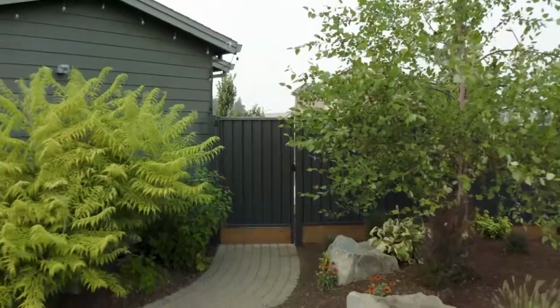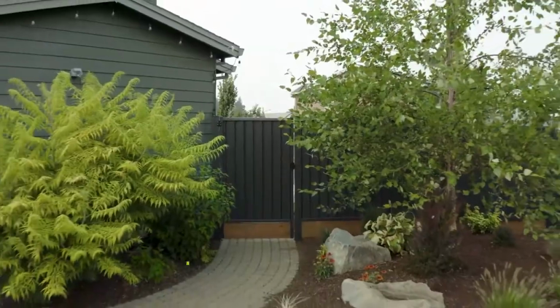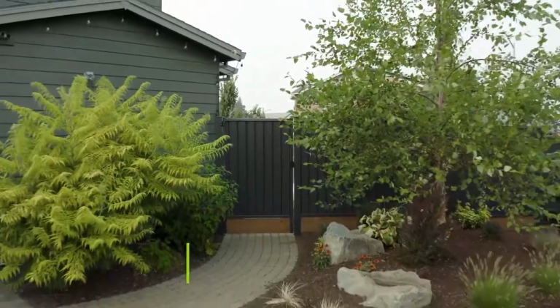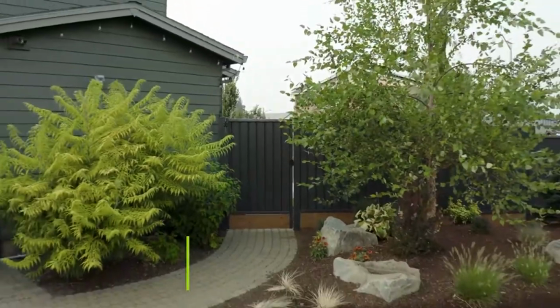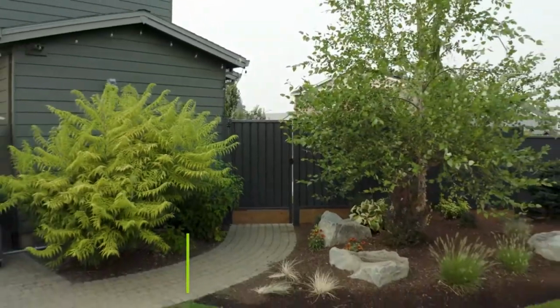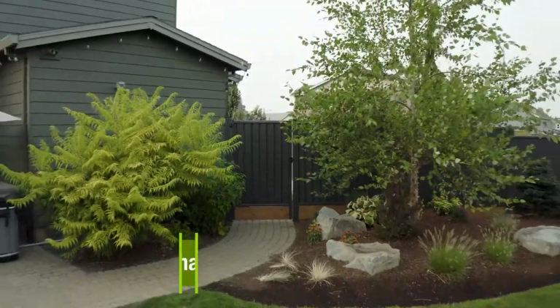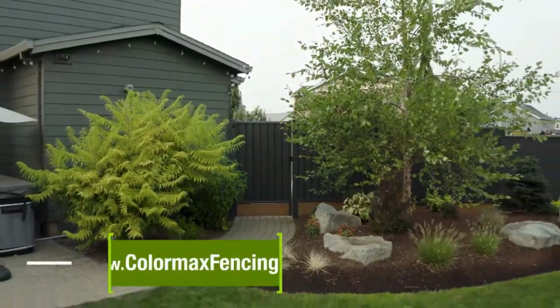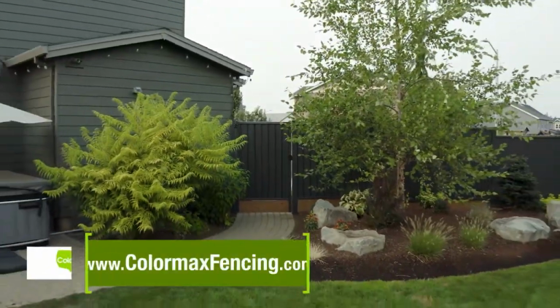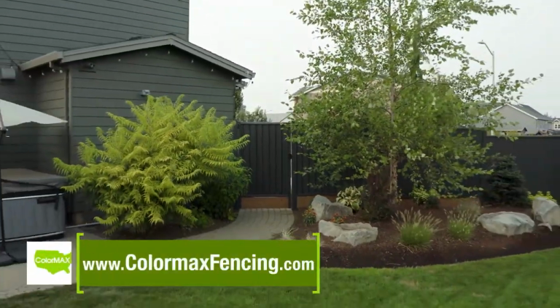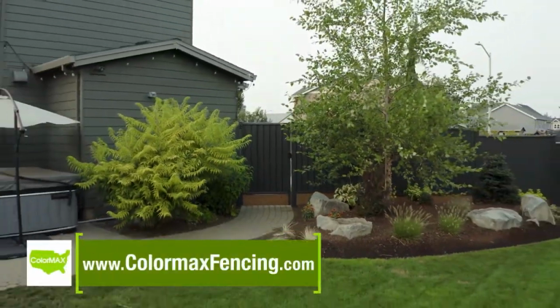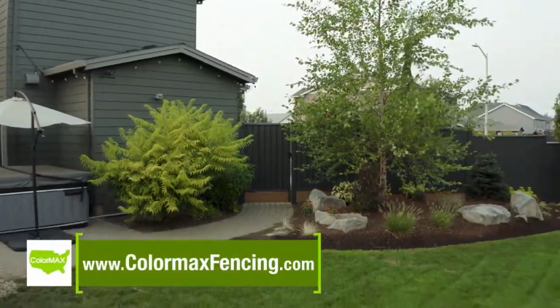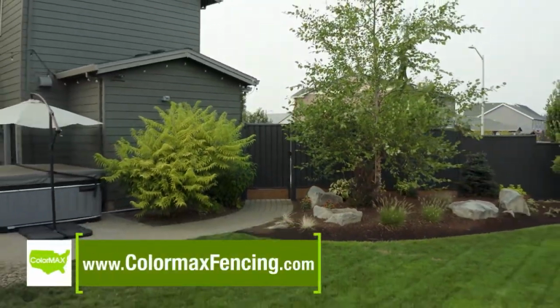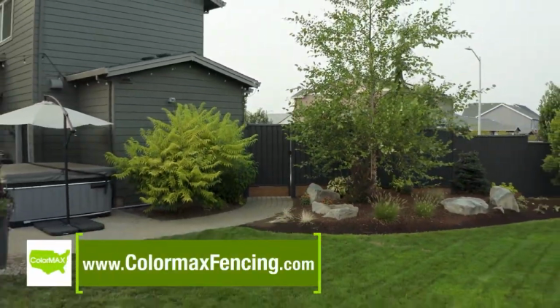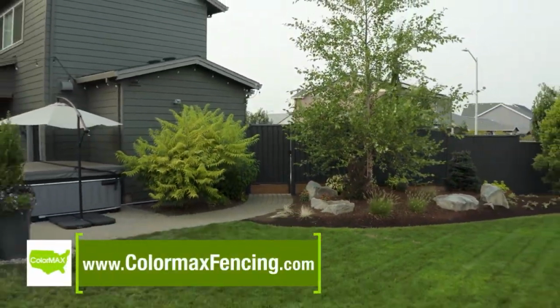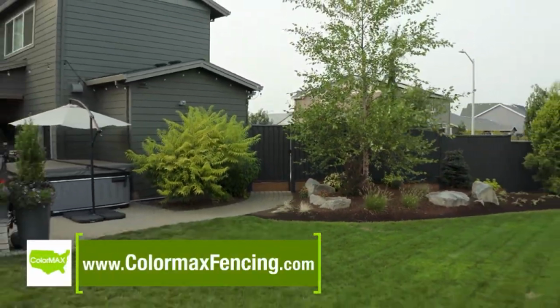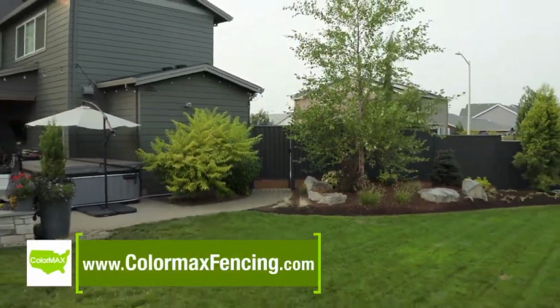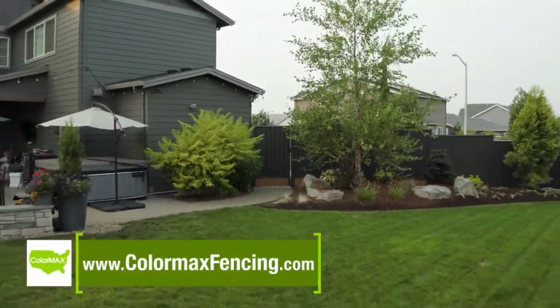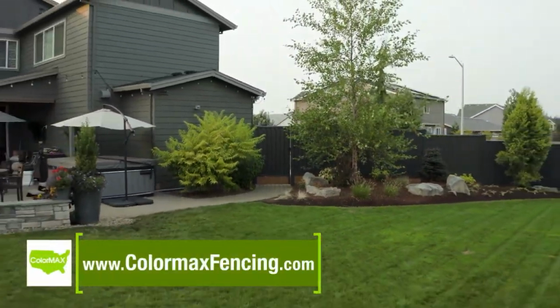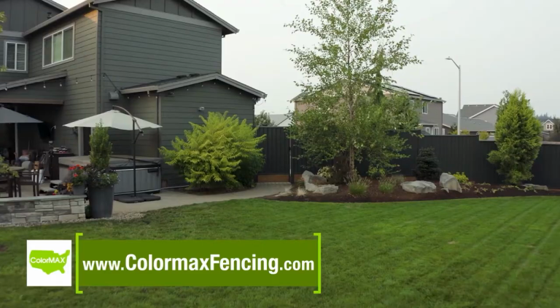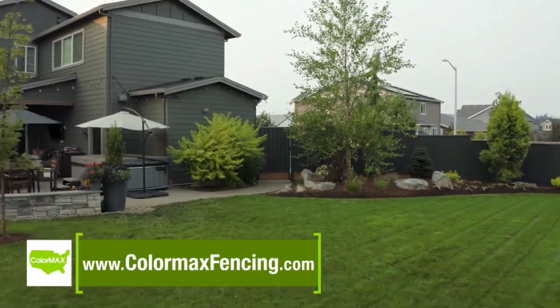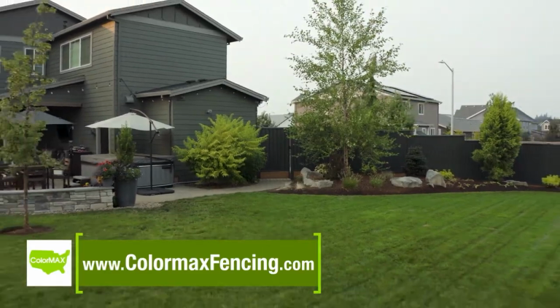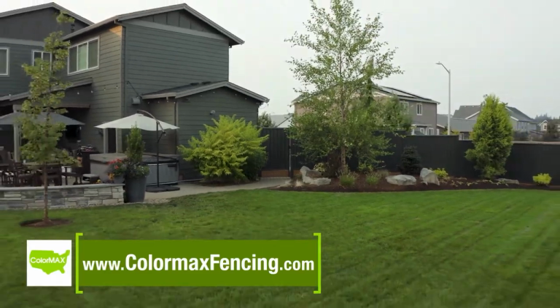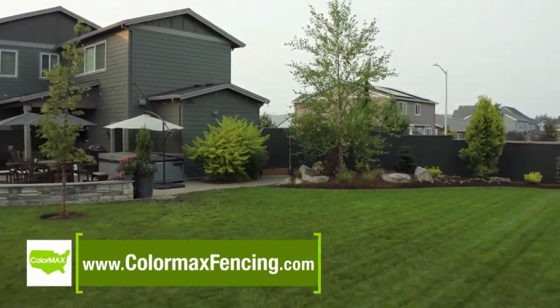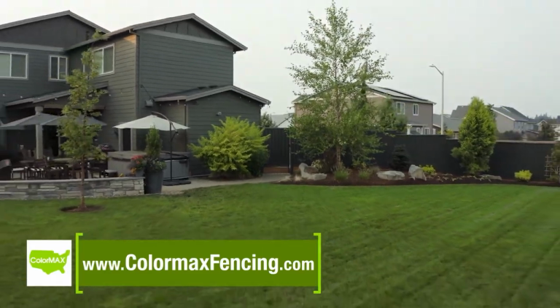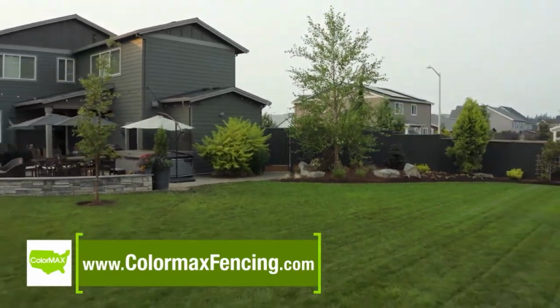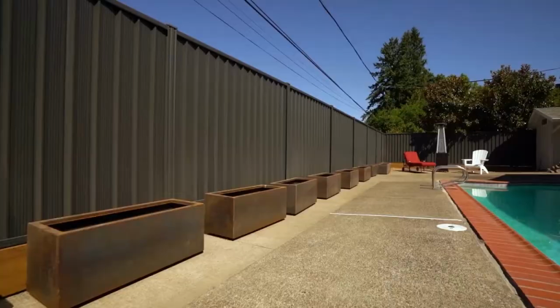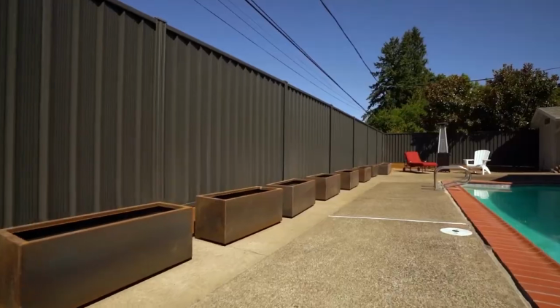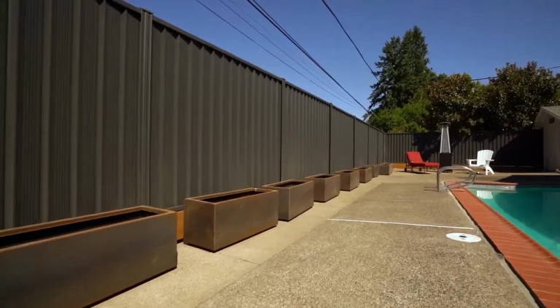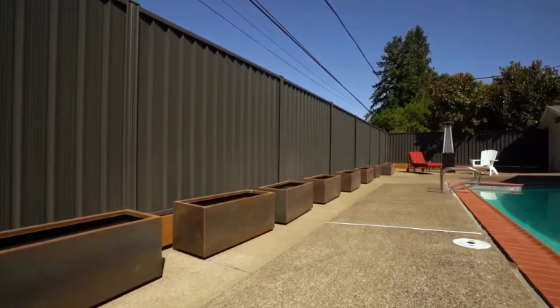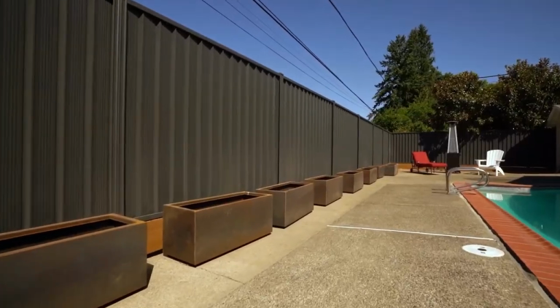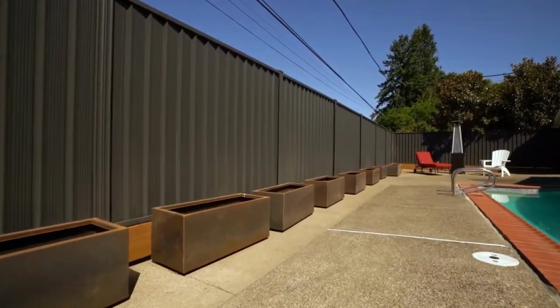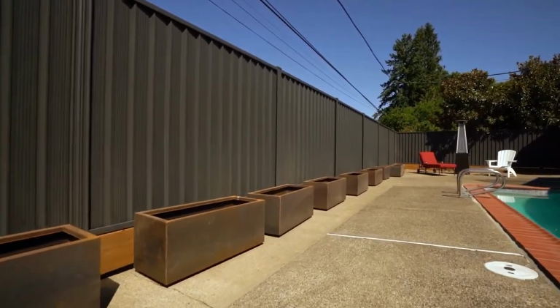For more information, visit us at www.colormaxfencing.com.